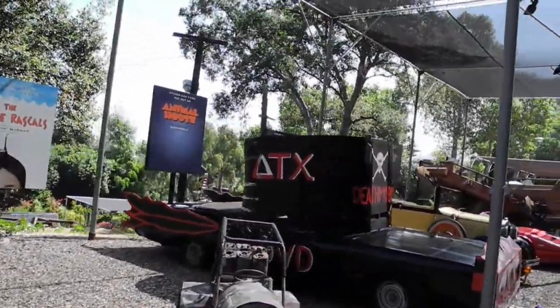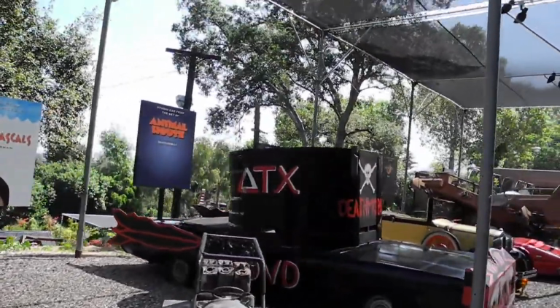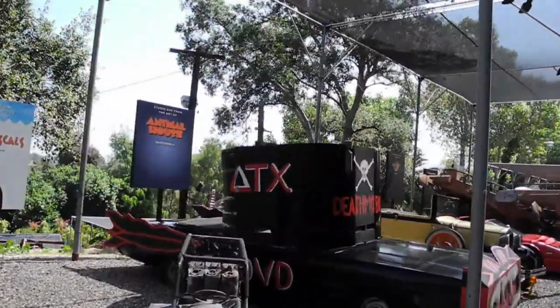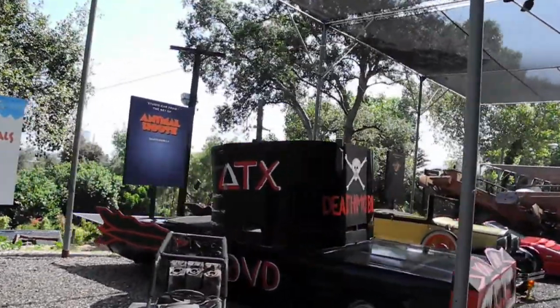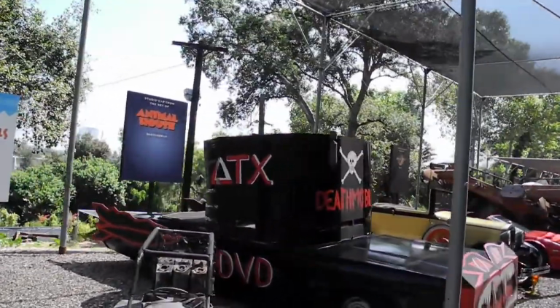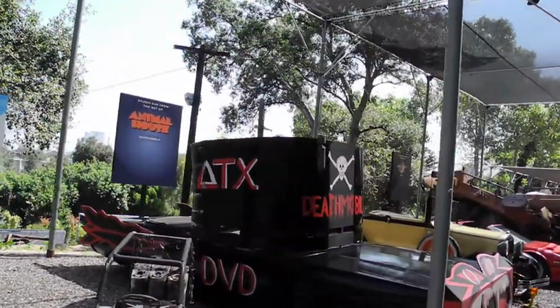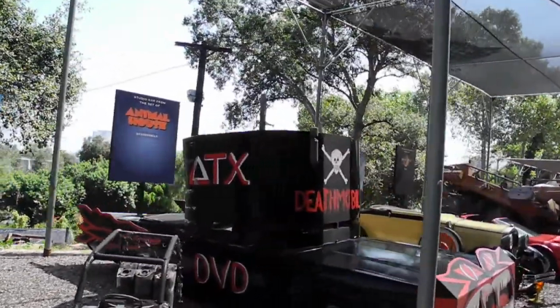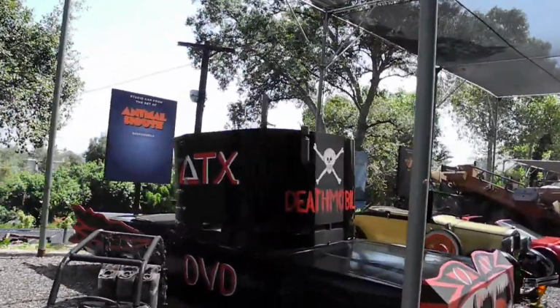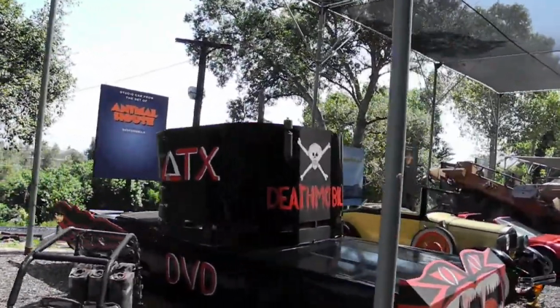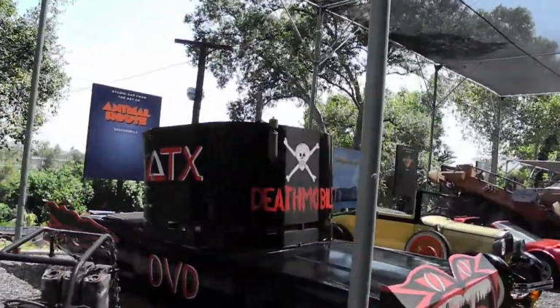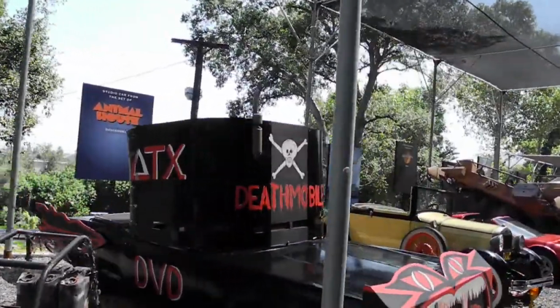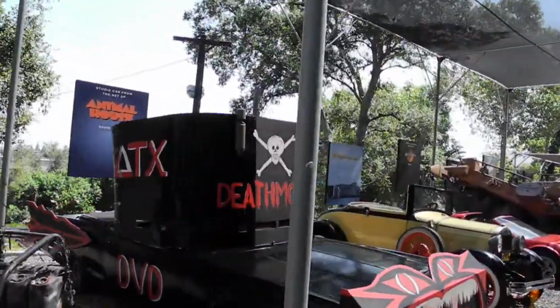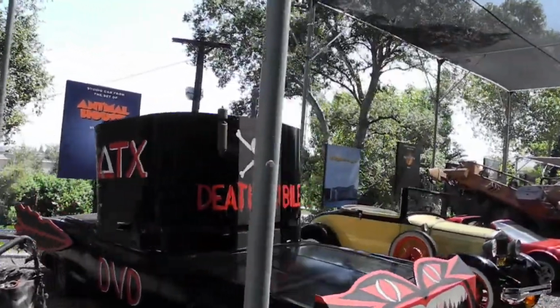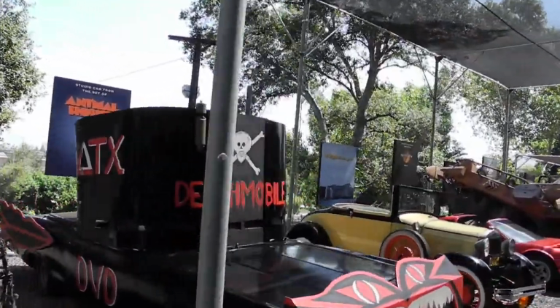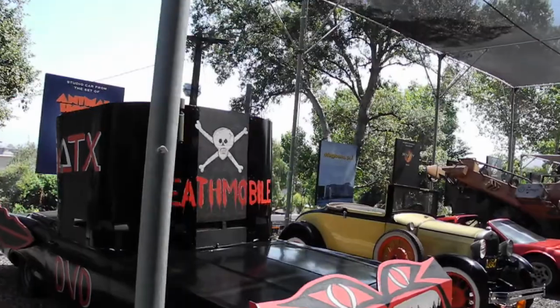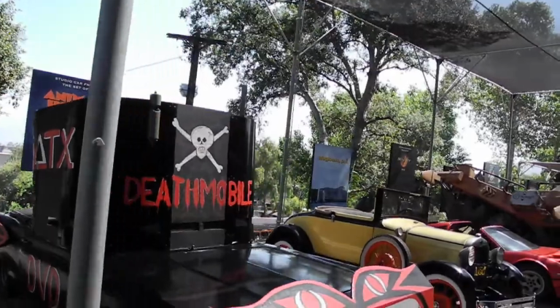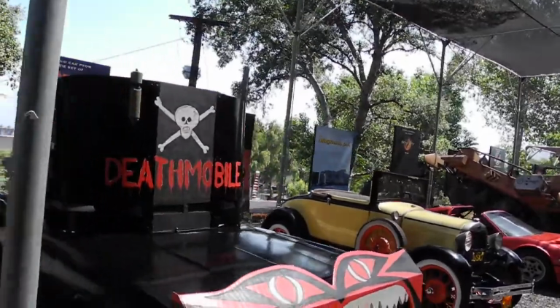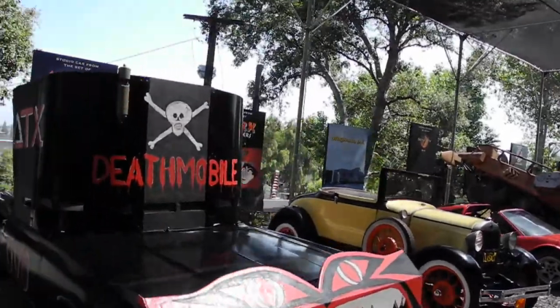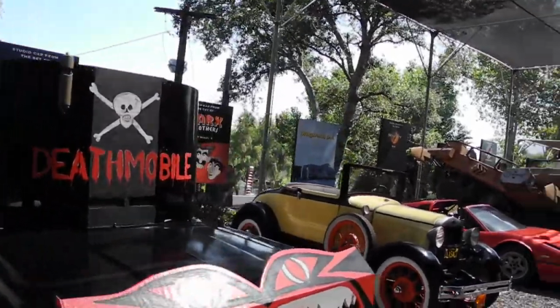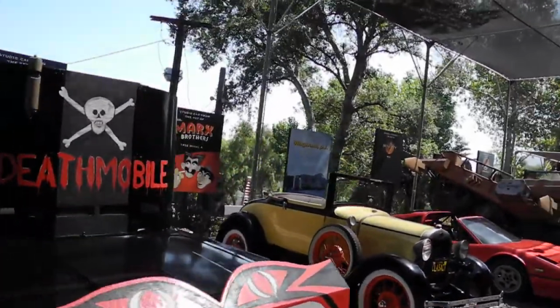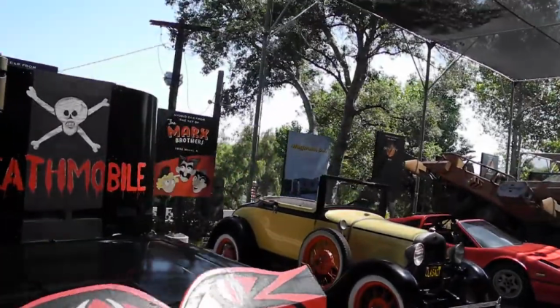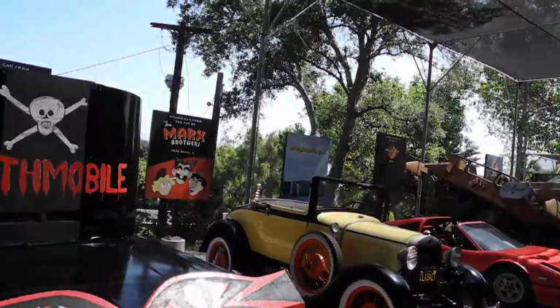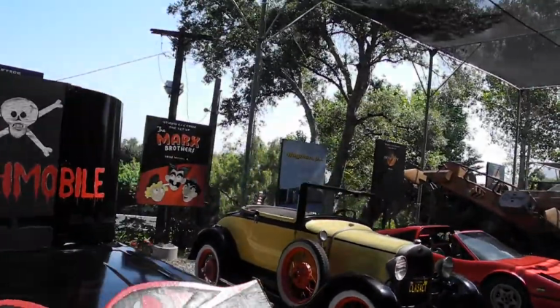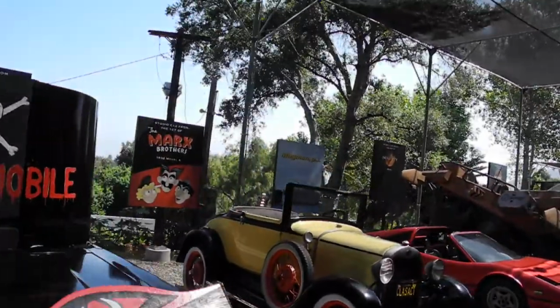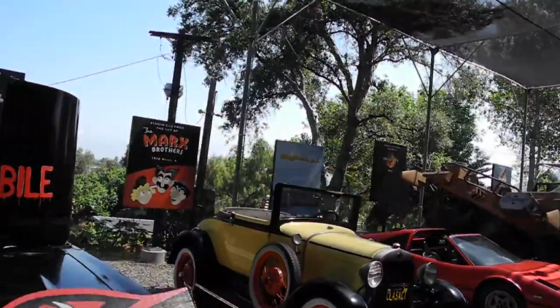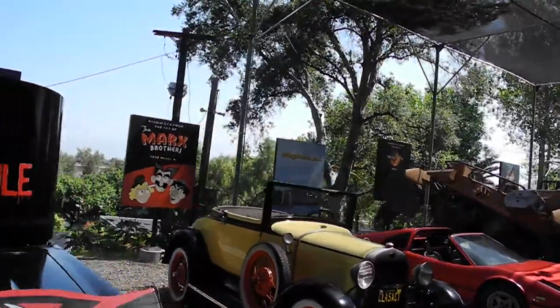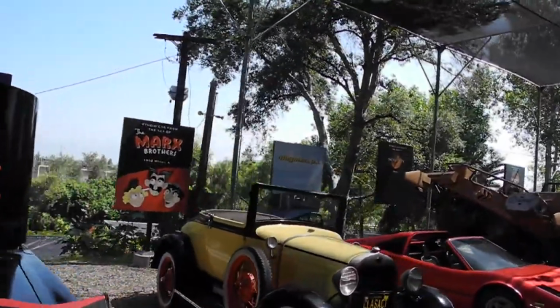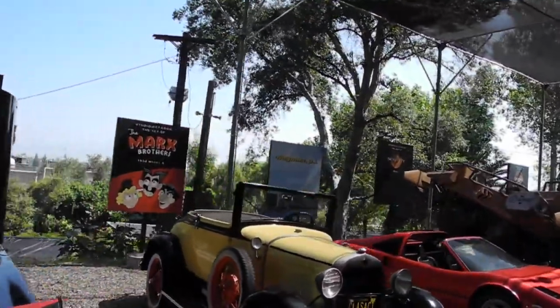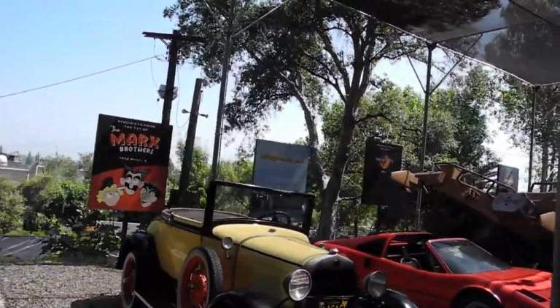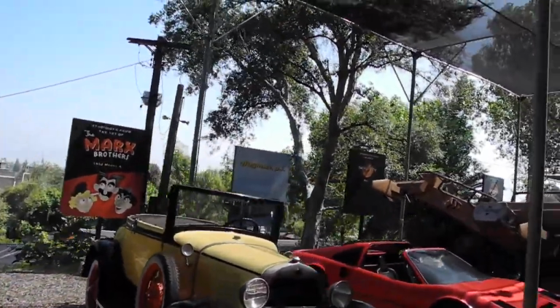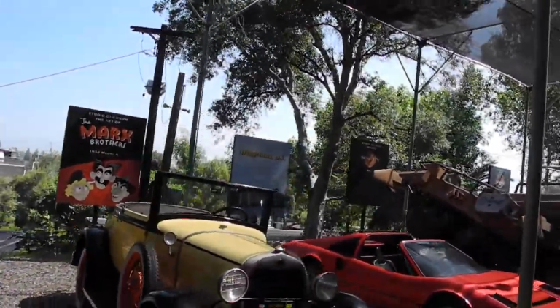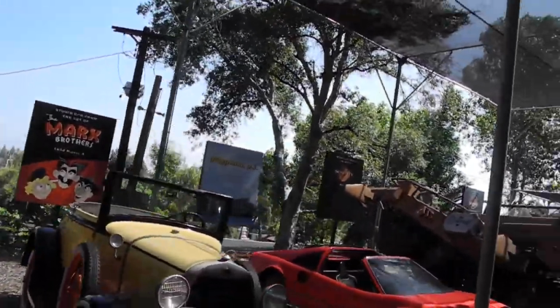You'll see the Mule from Serenity. KITT from Knight Rider — the reboot TV series Knight Rider. And the Mercedes ML320 from The Lost World Giraffe scene.